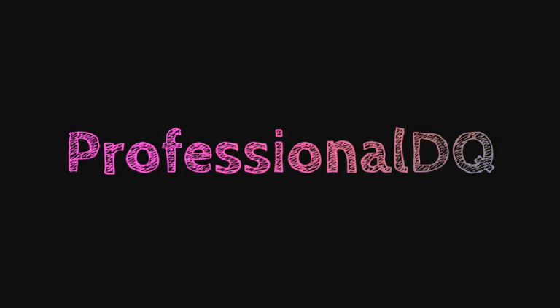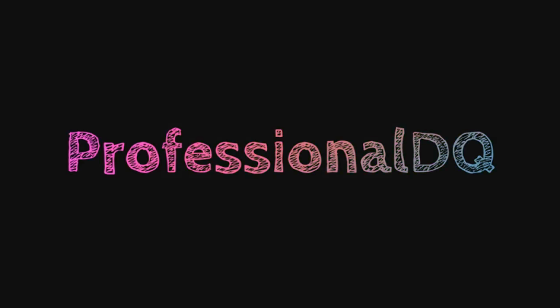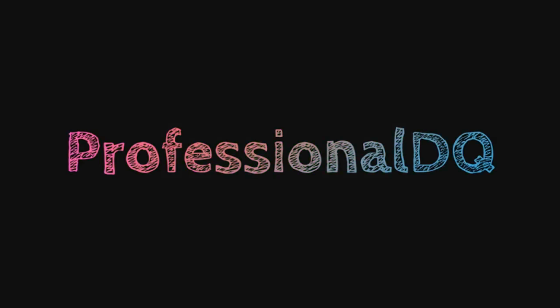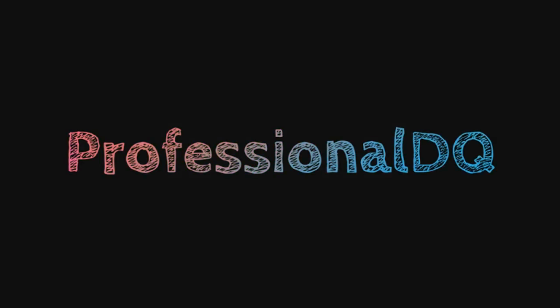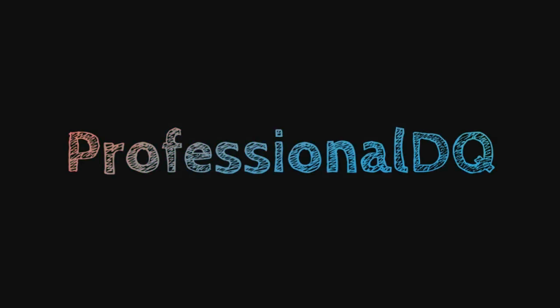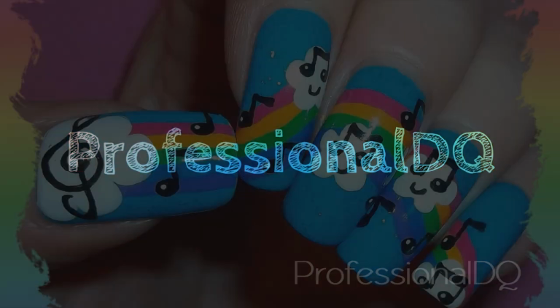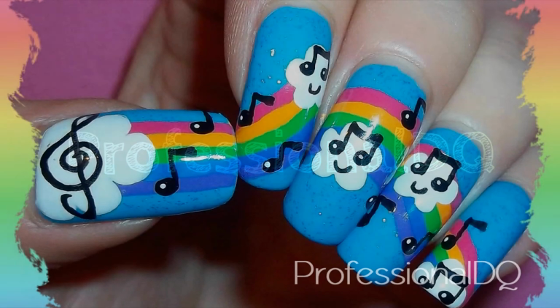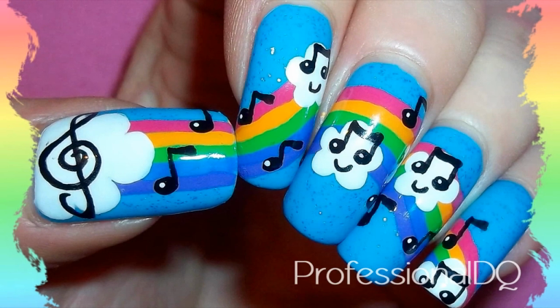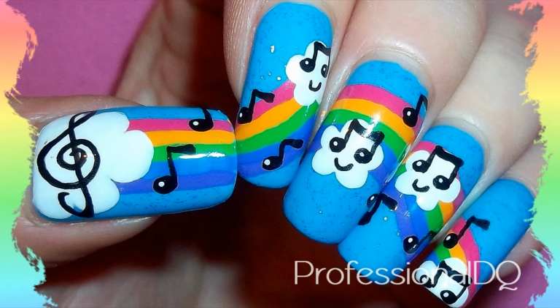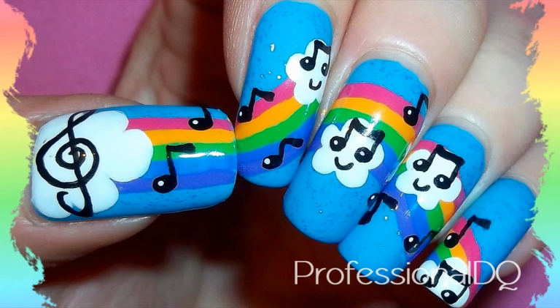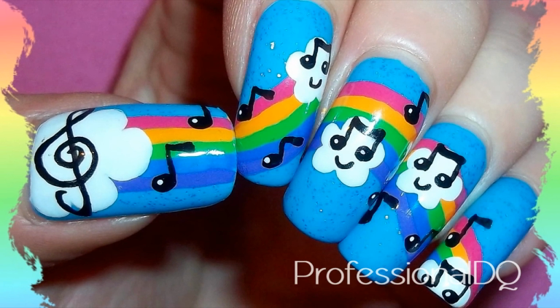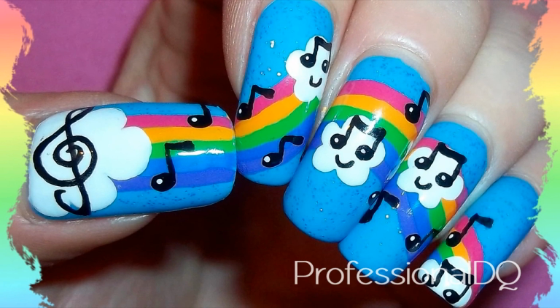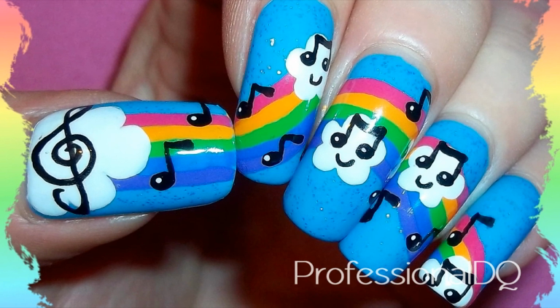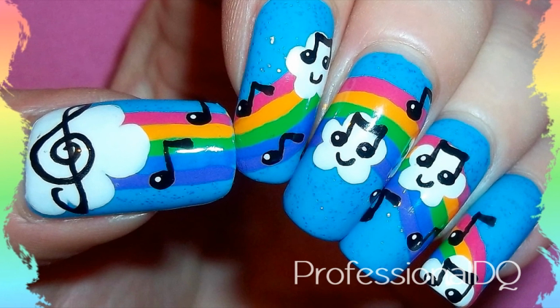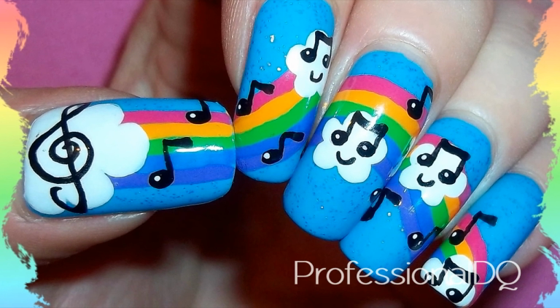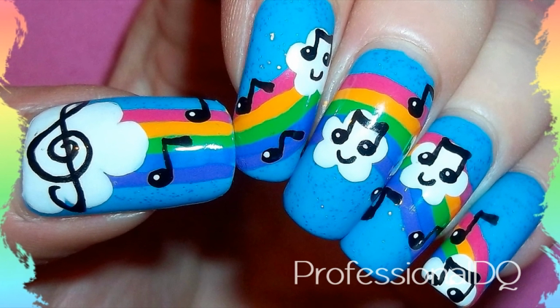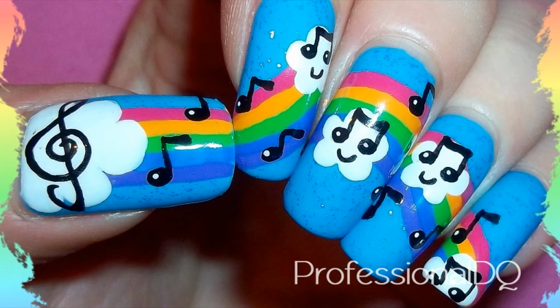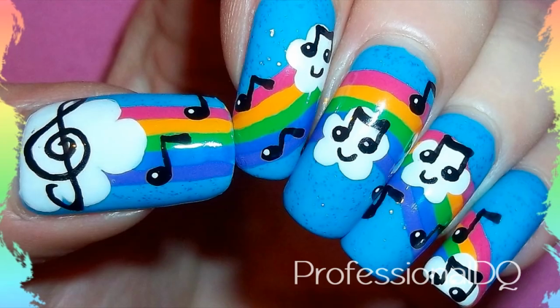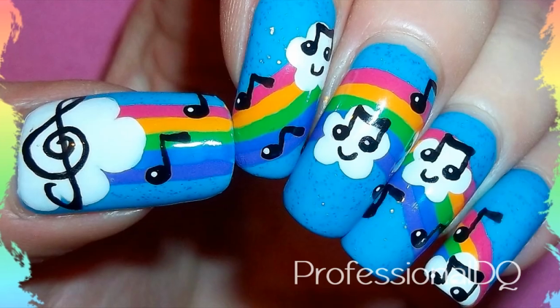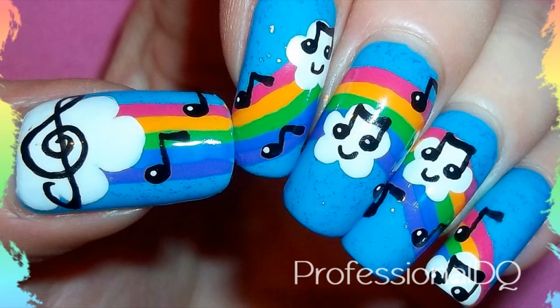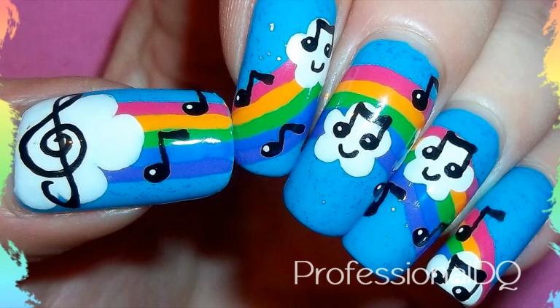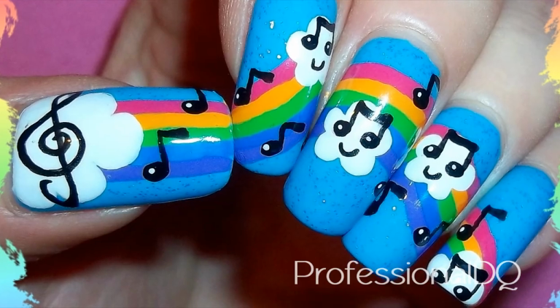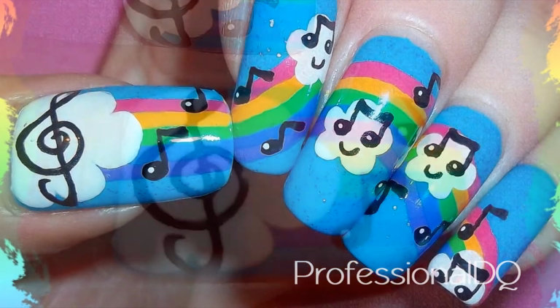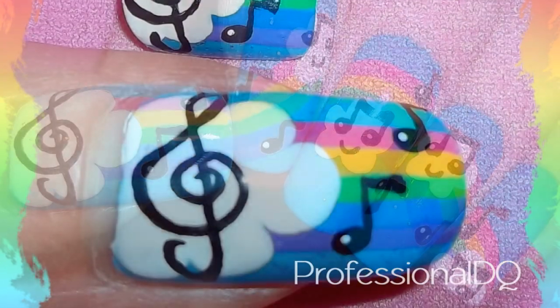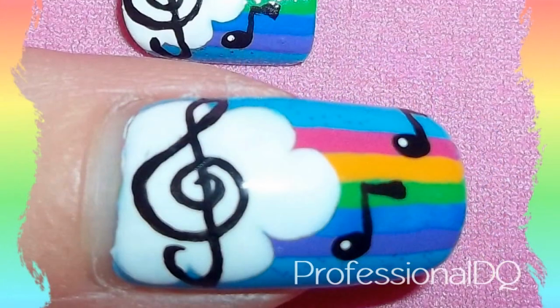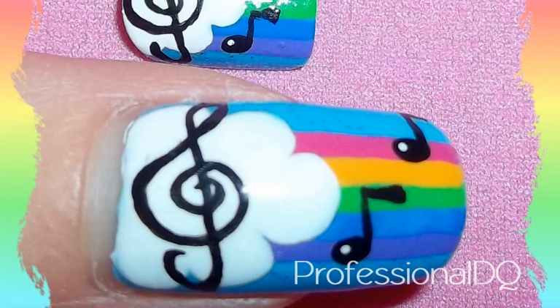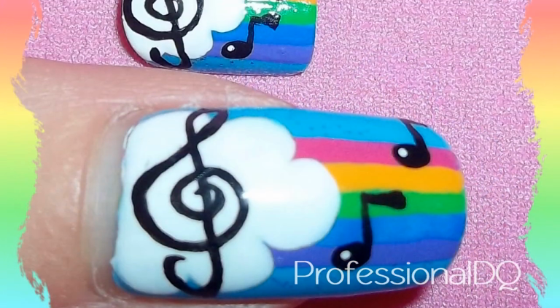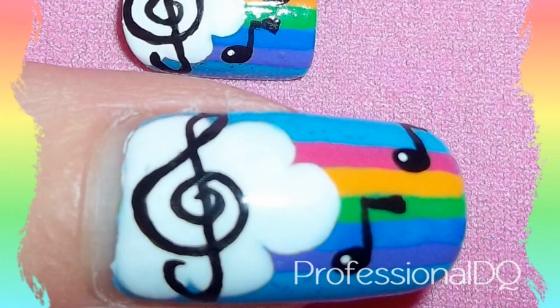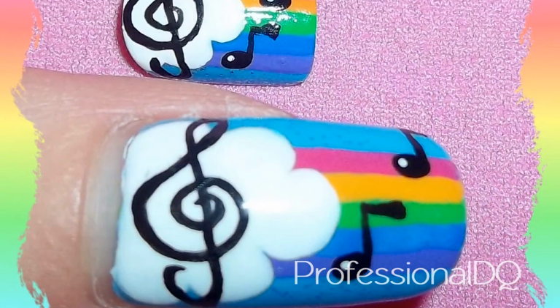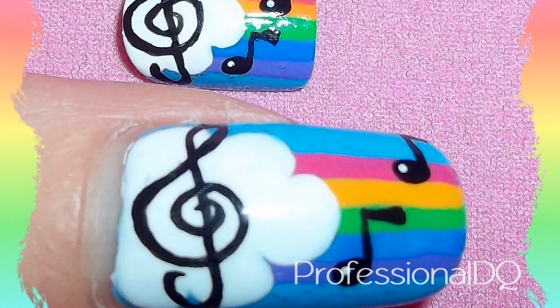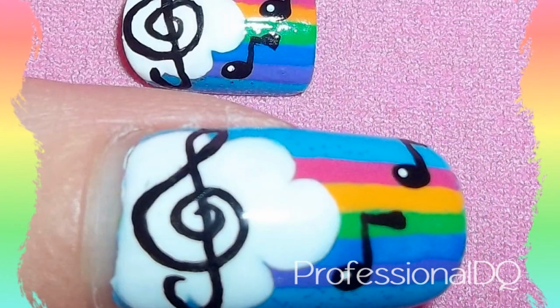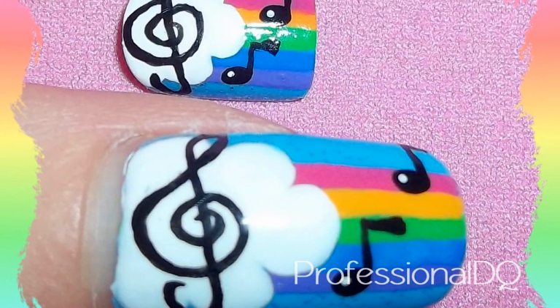Anyway, so my design is a musical sky rainbow. There'll be a link at the end of the video. Take it away, Arcadia.